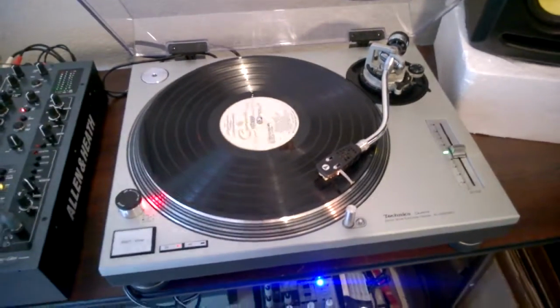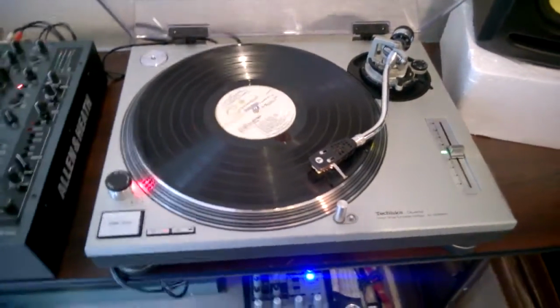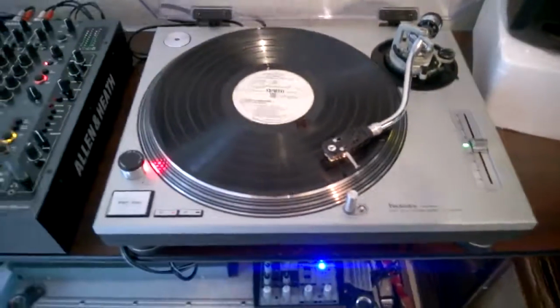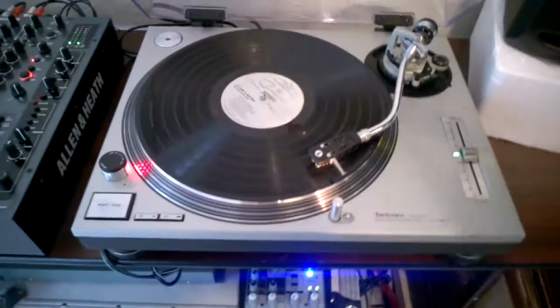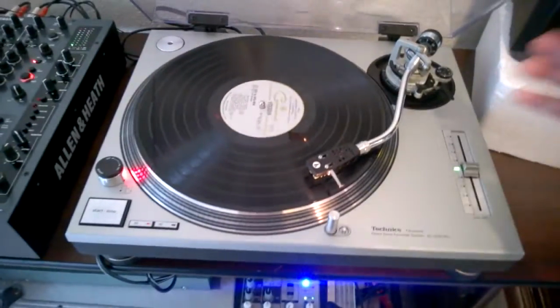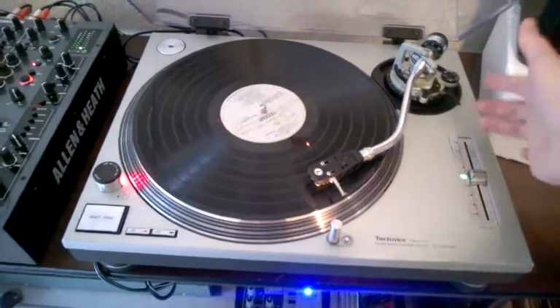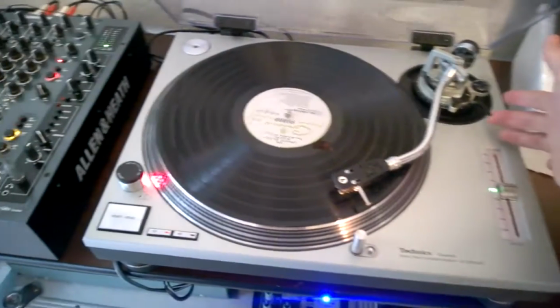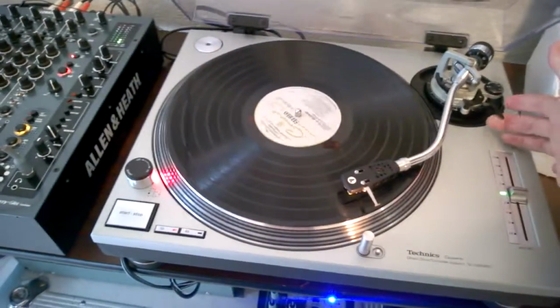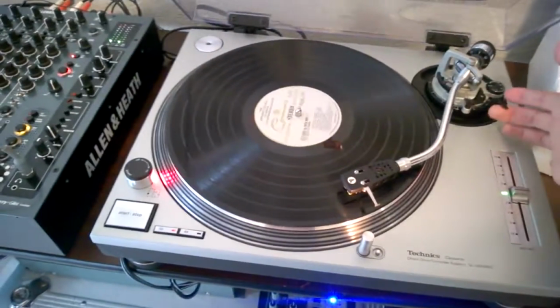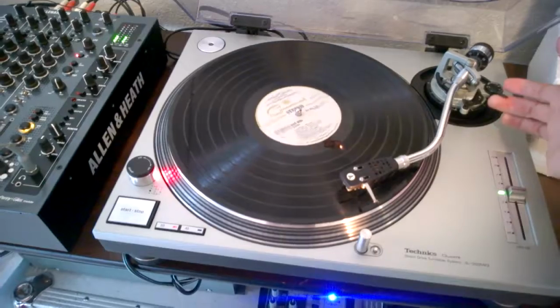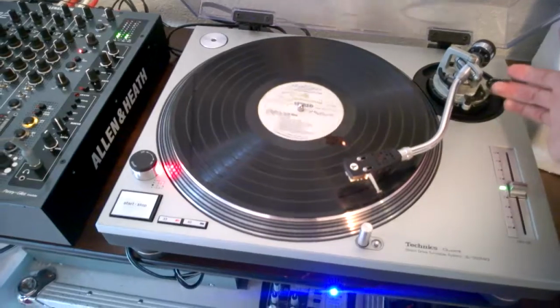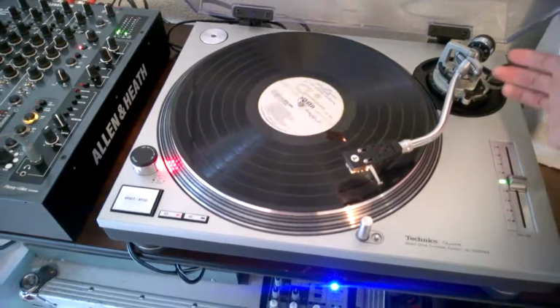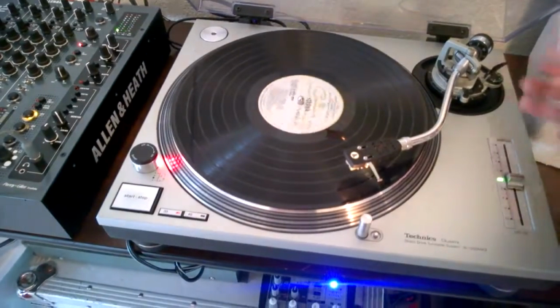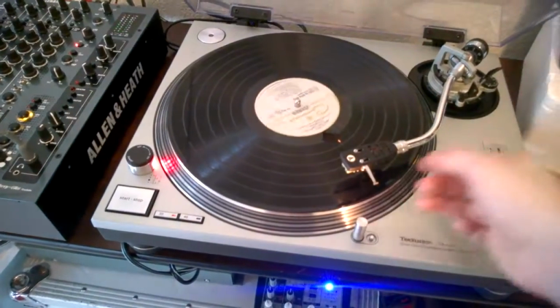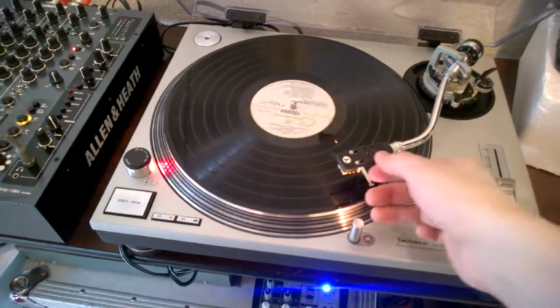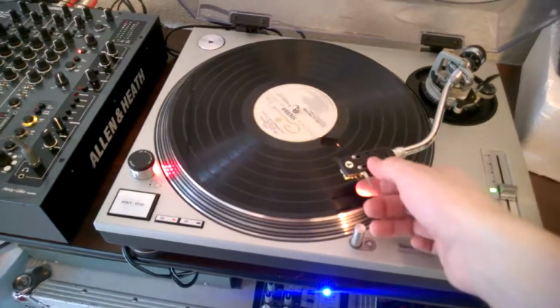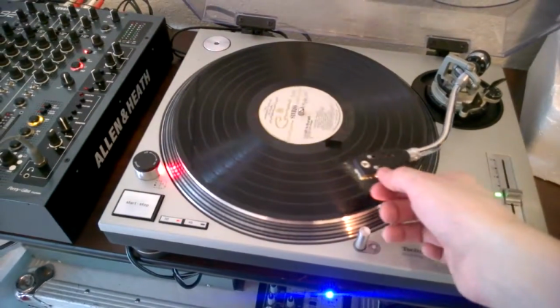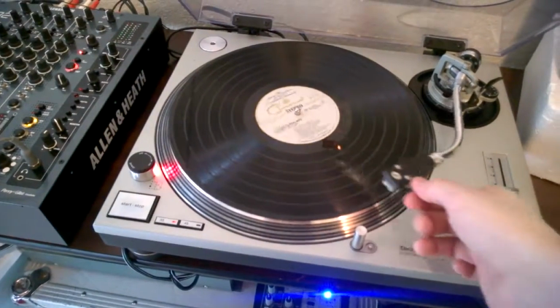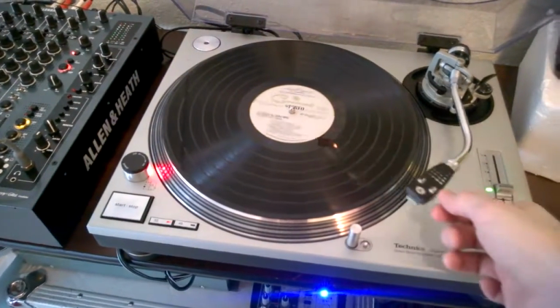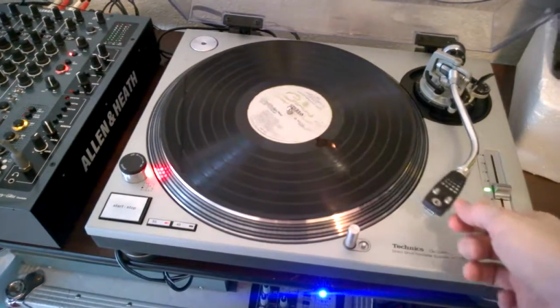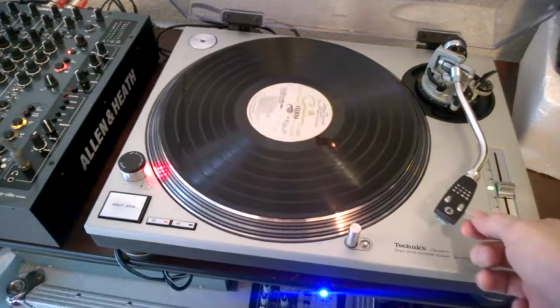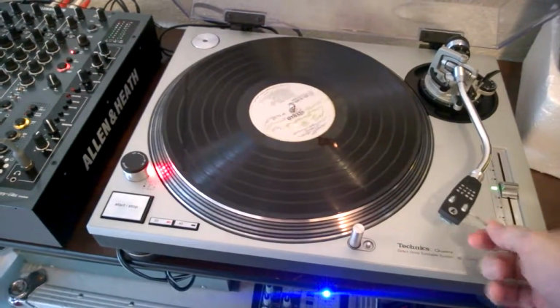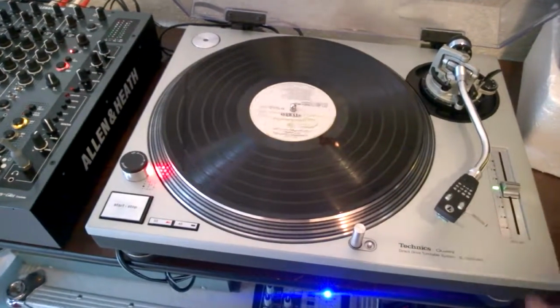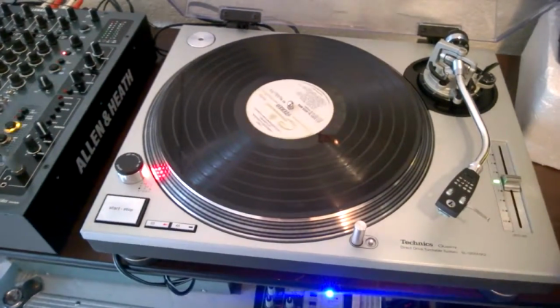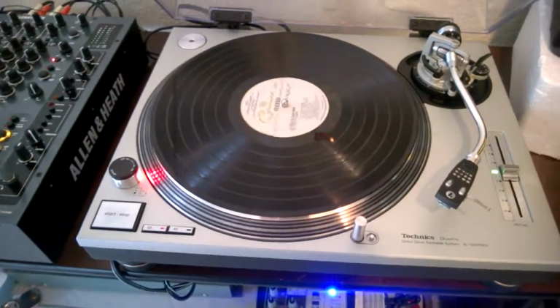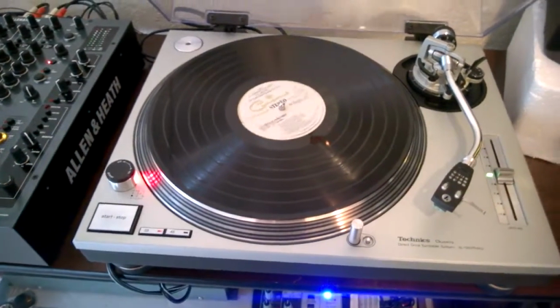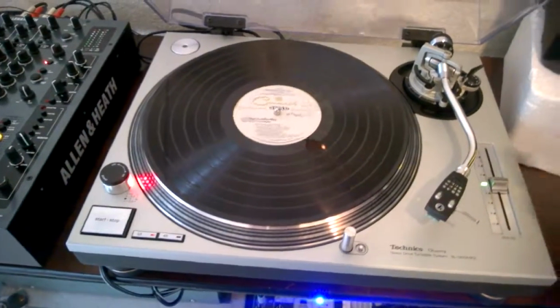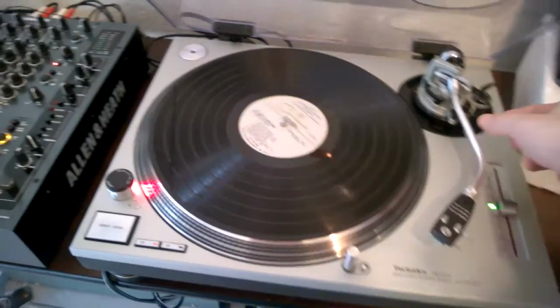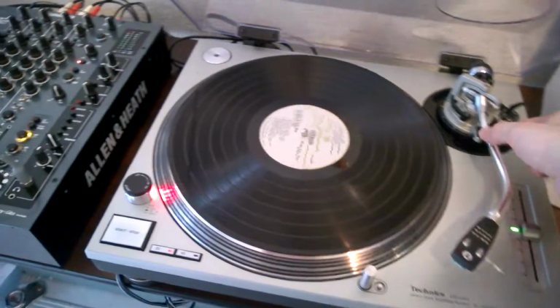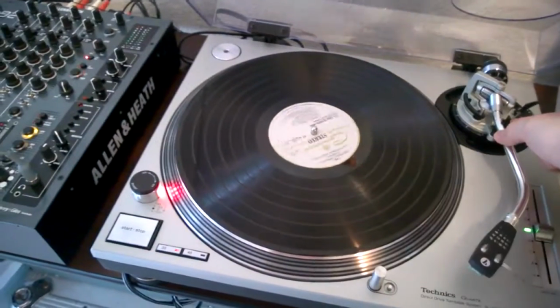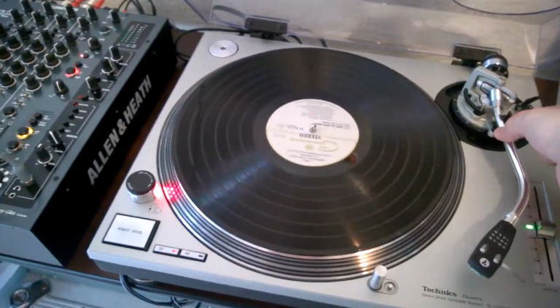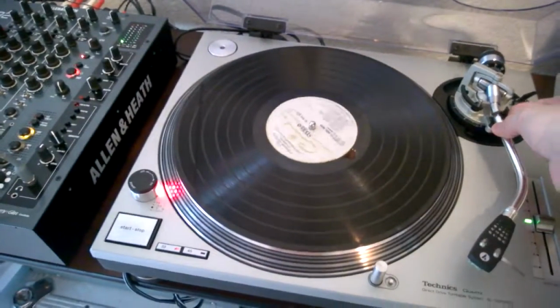Sounds great. Works pretty good. It's in fantastic shape — it's a really, really nice turntable.